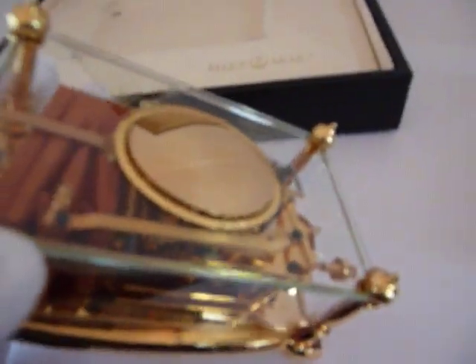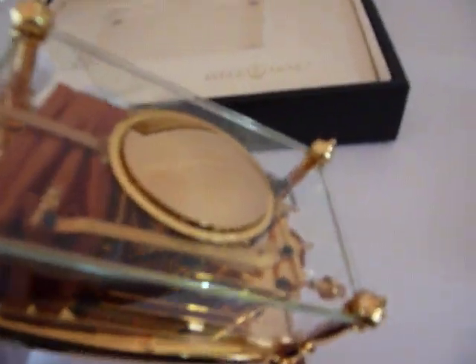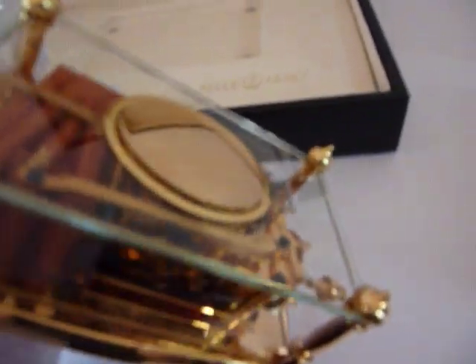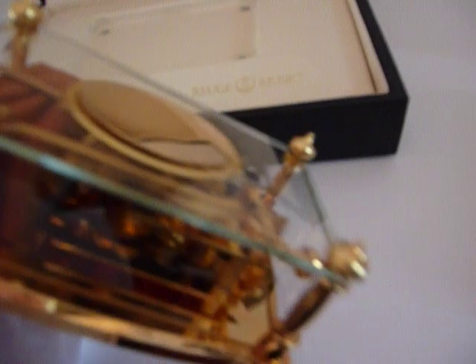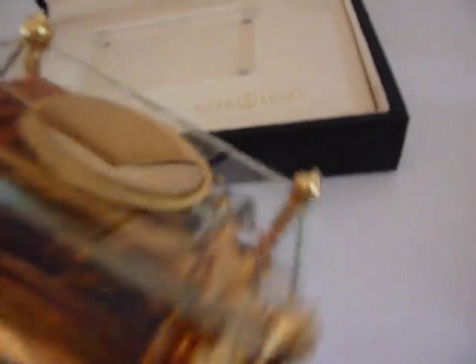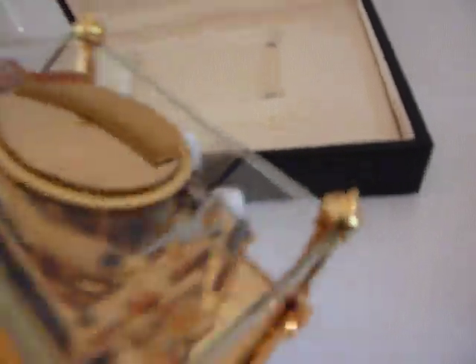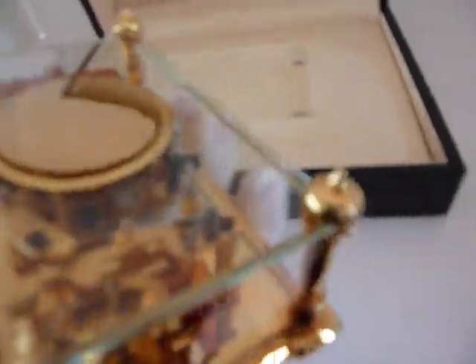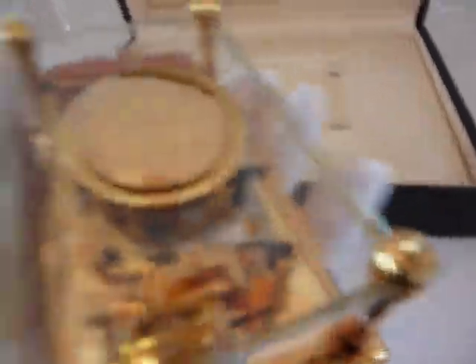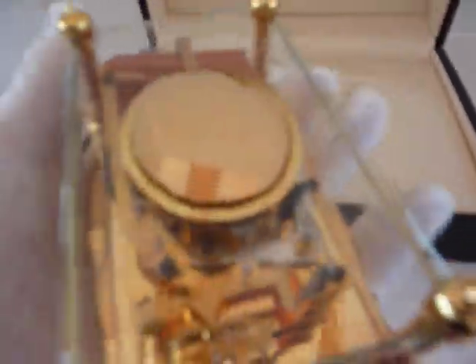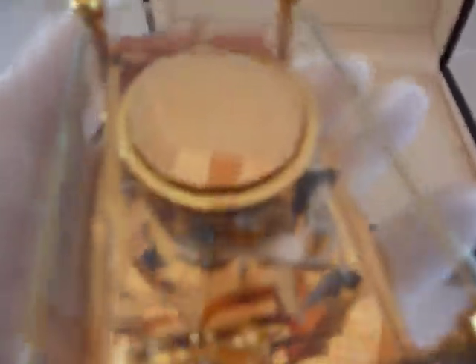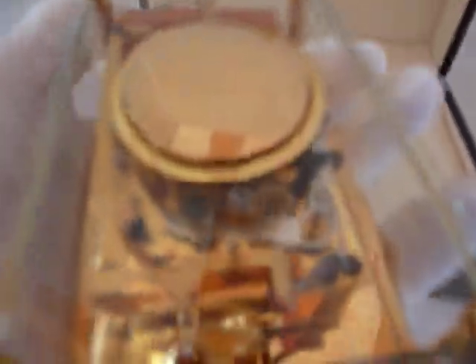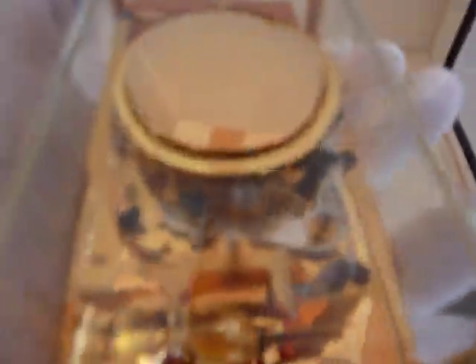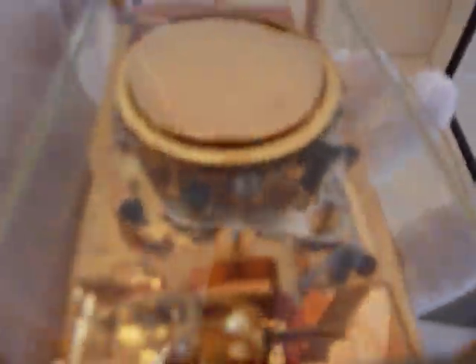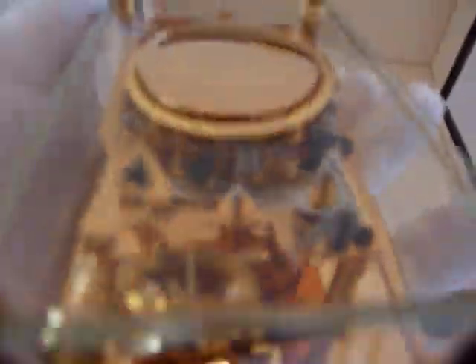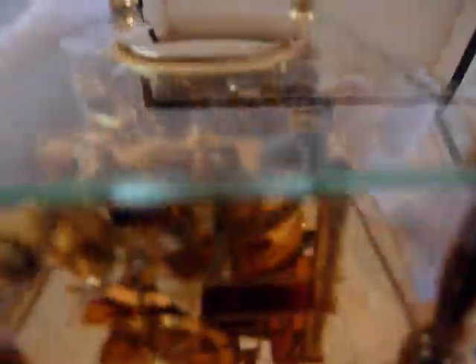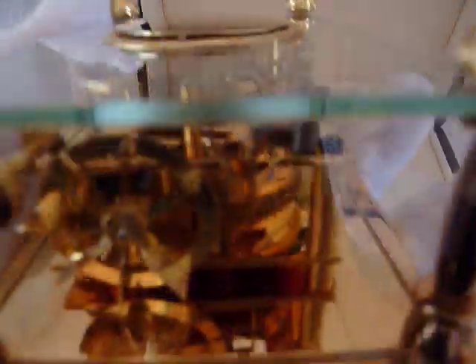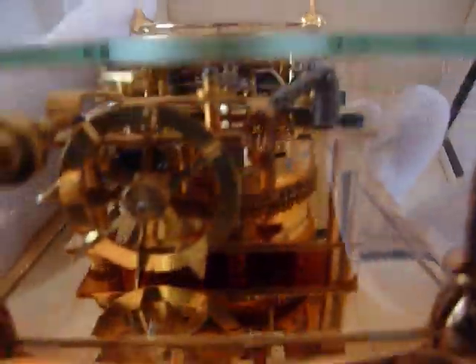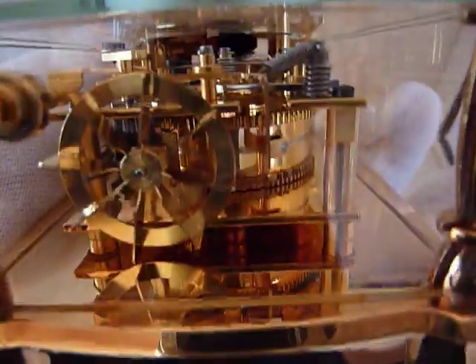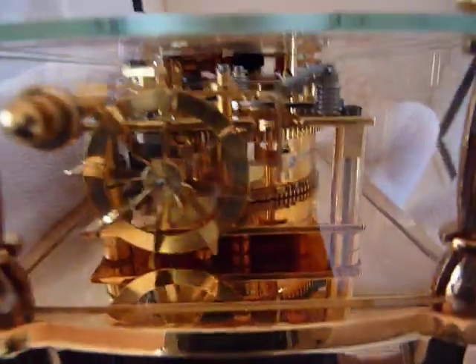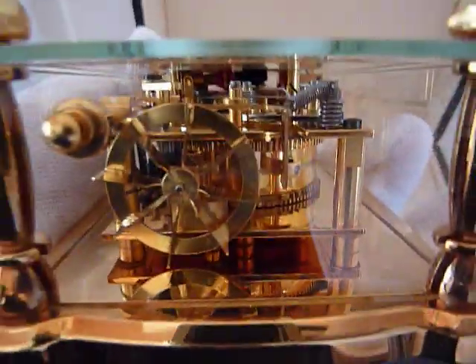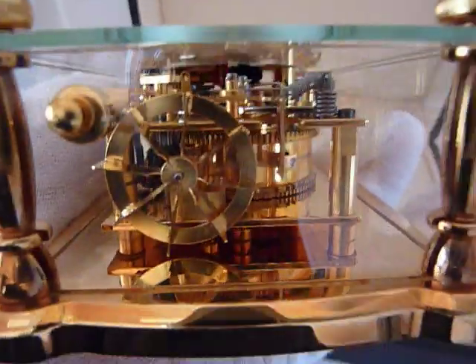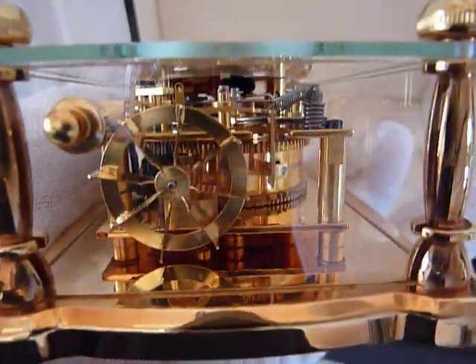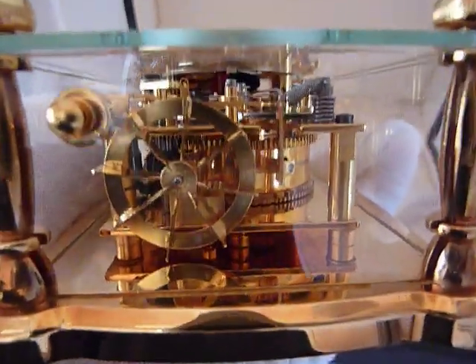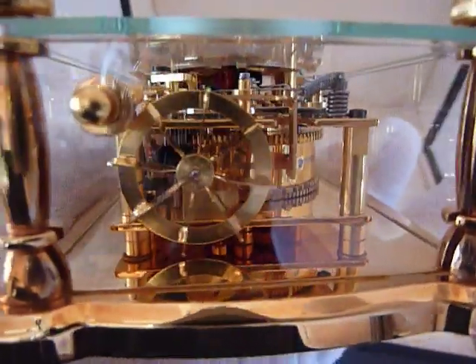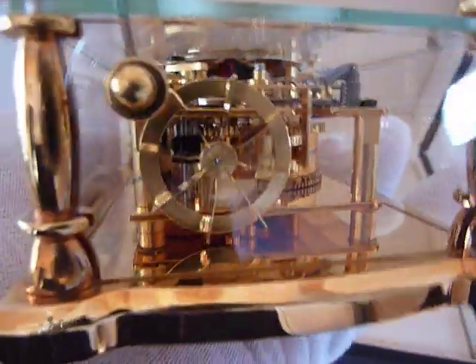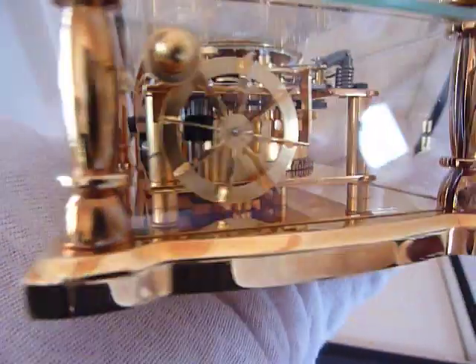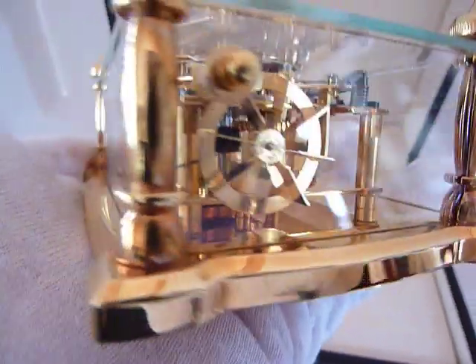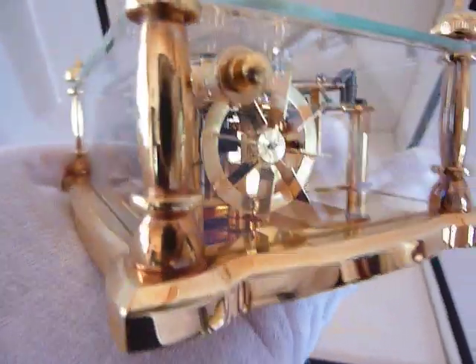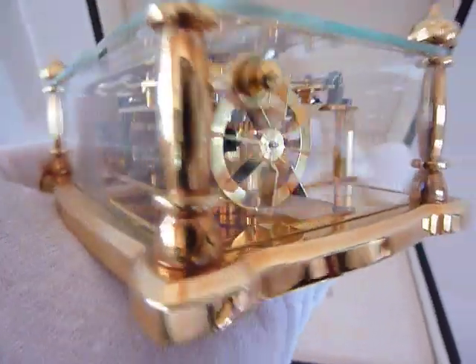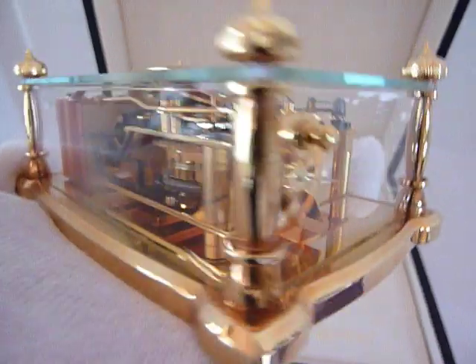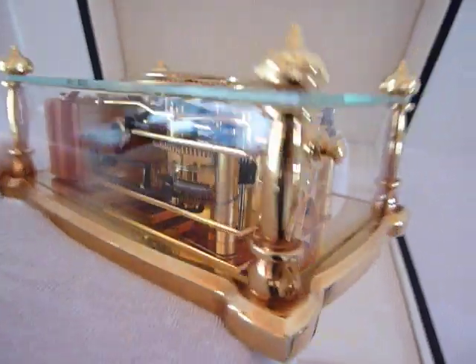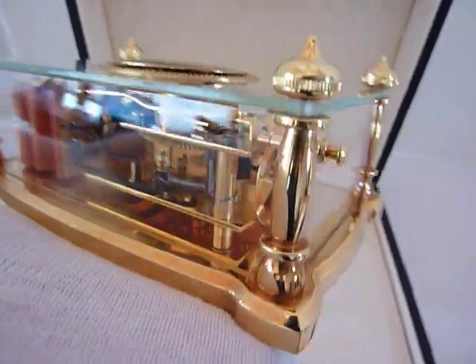I'm wearing a glove because everything is crystal. It's just beautiful.